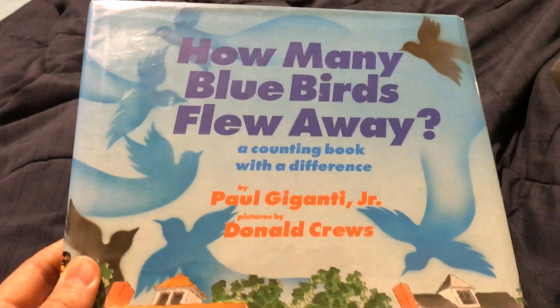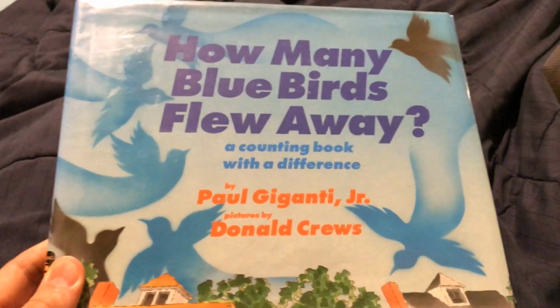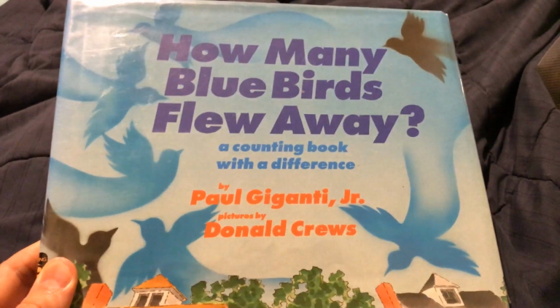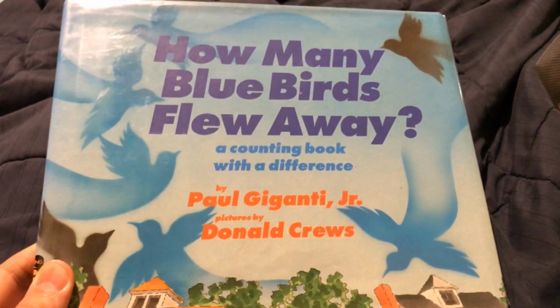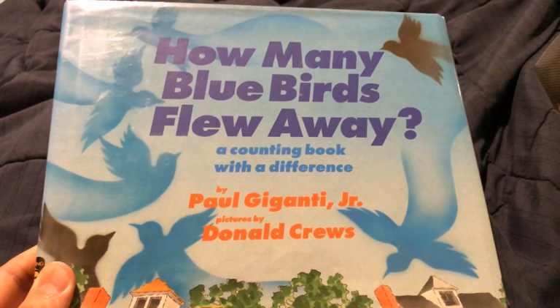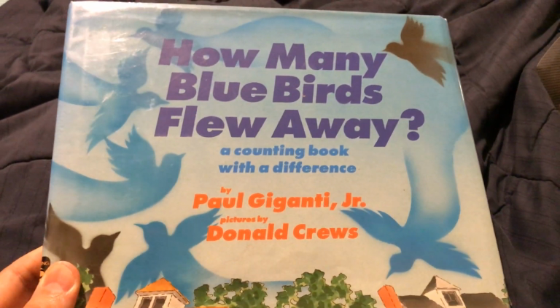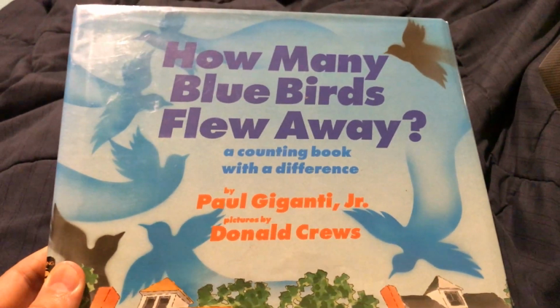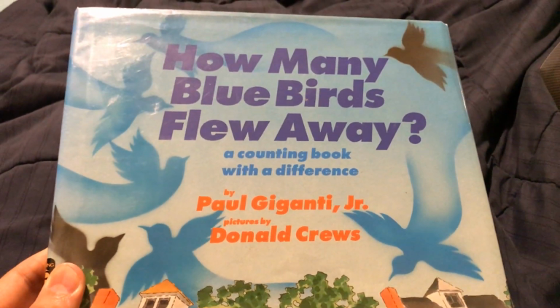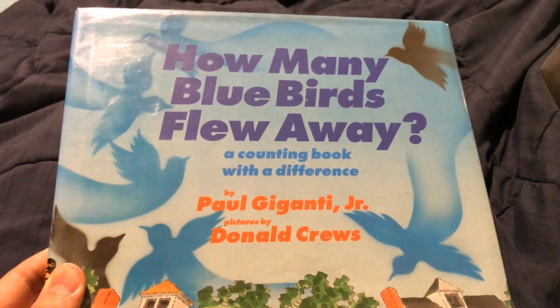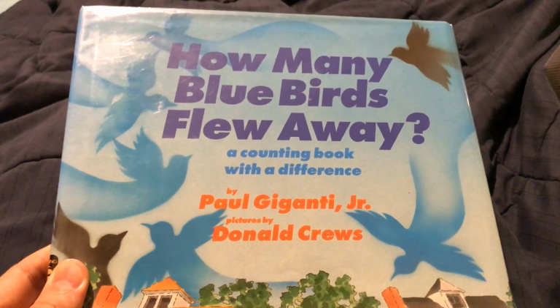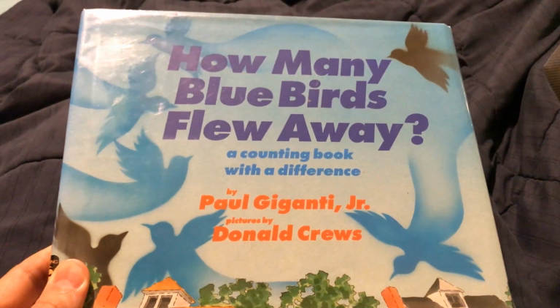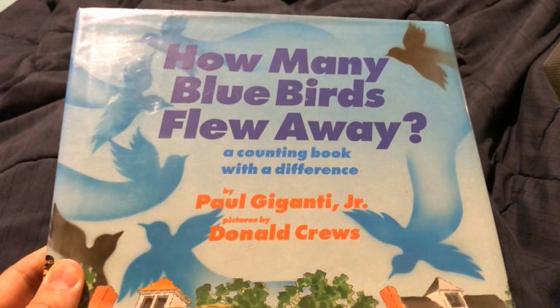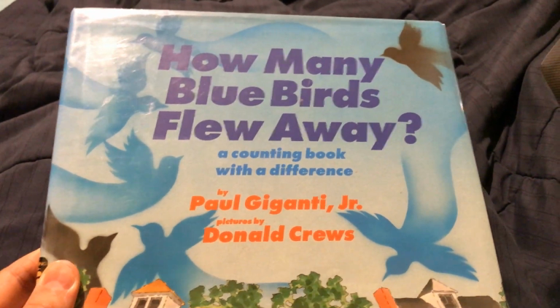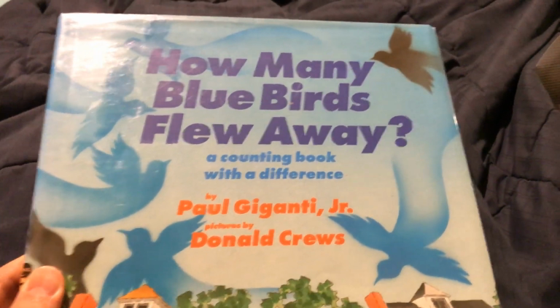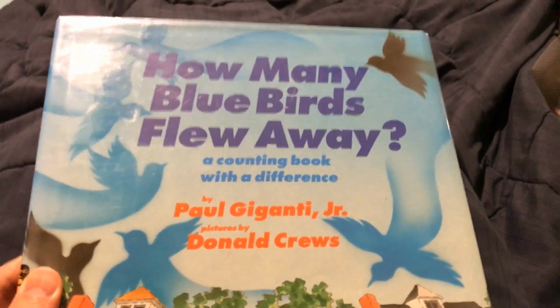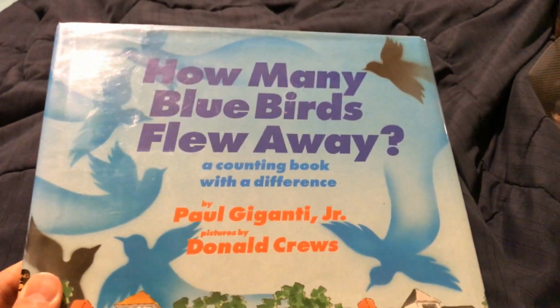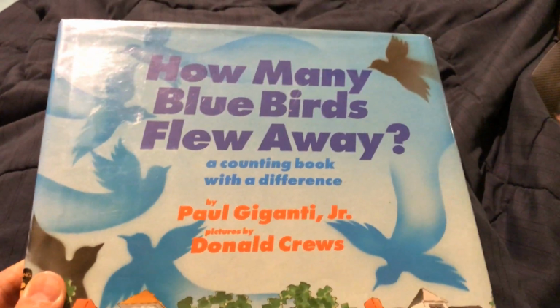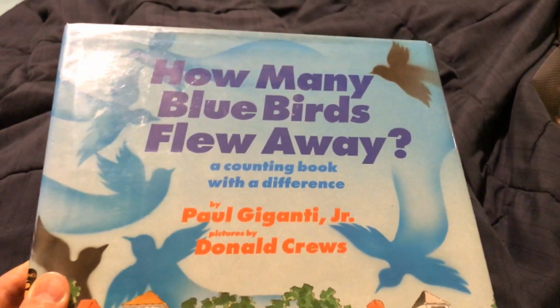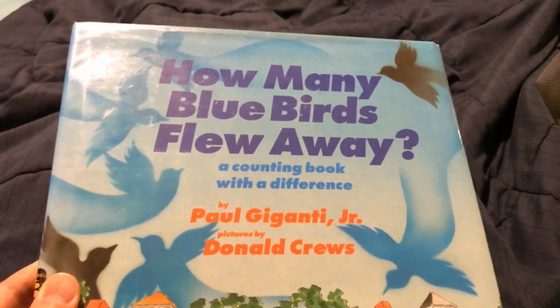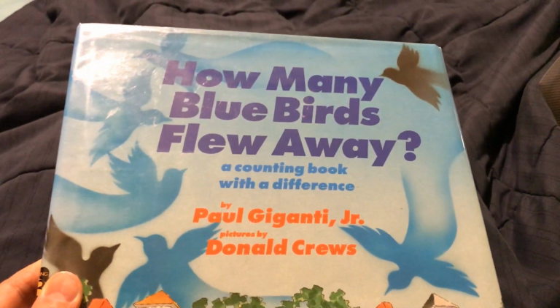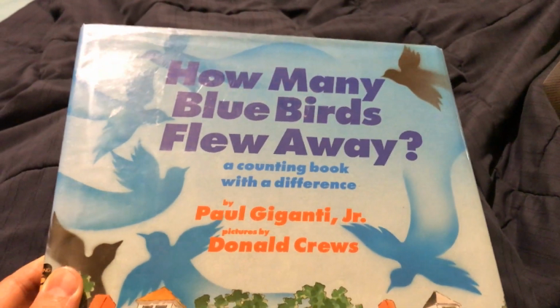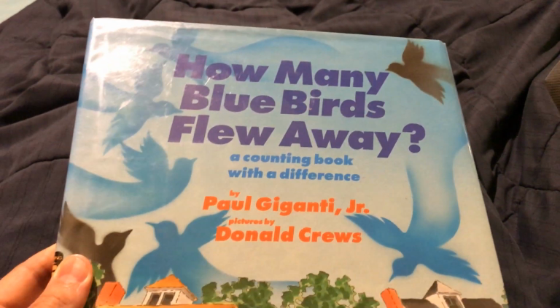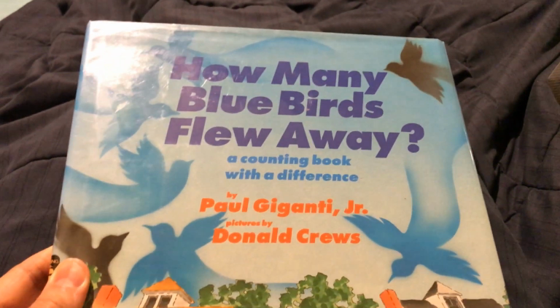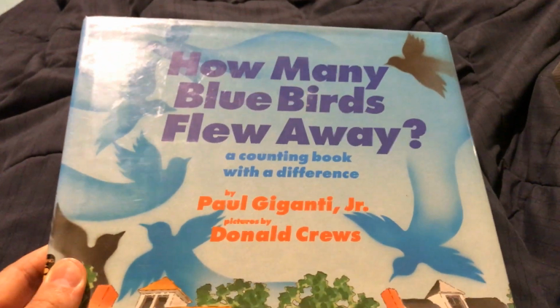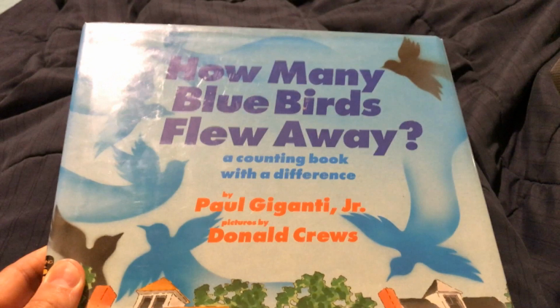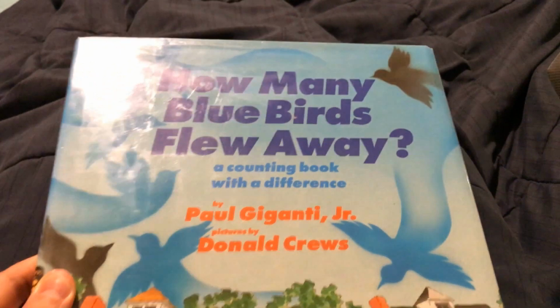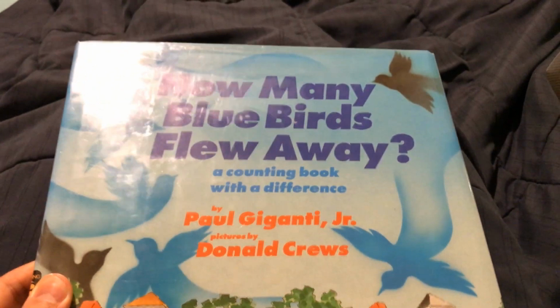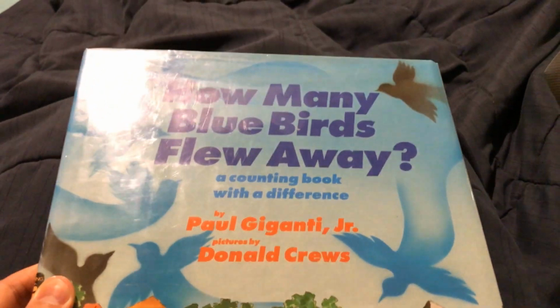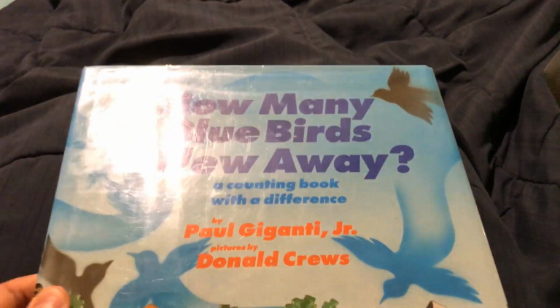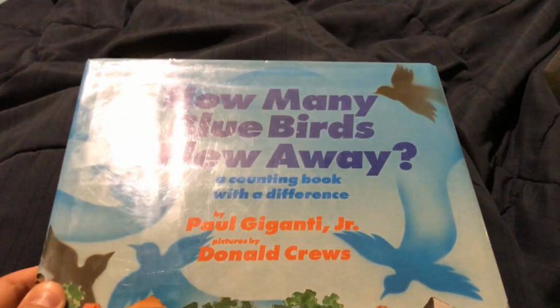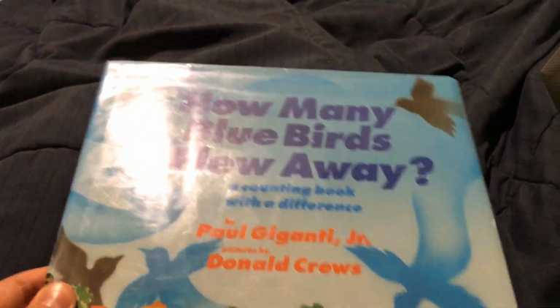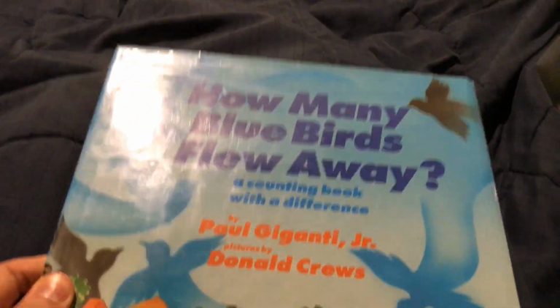How Many Bluebirds Flew Away? A Counting Book with a Difference by Paul Giganti Jr.